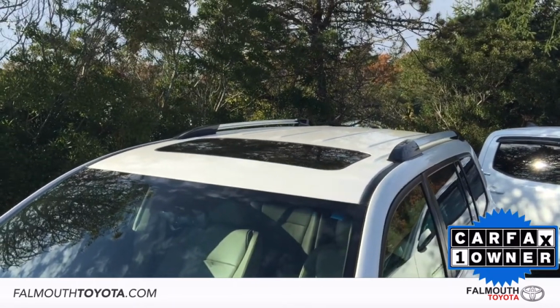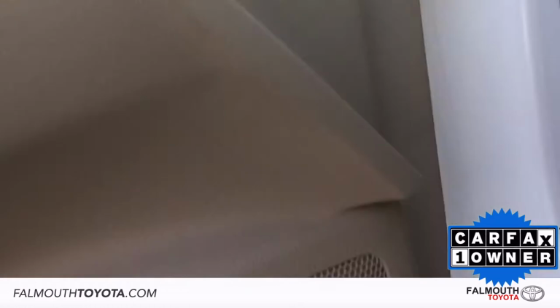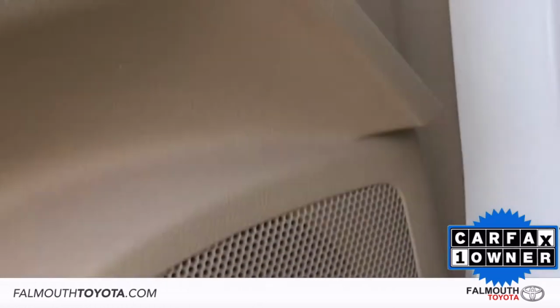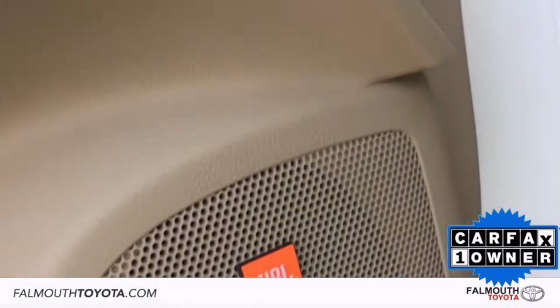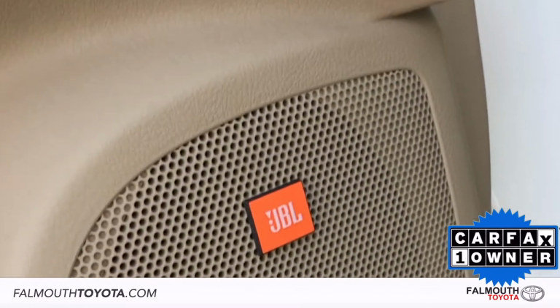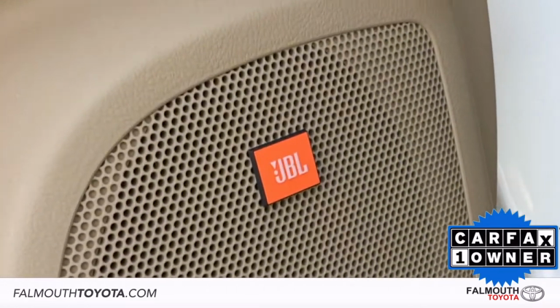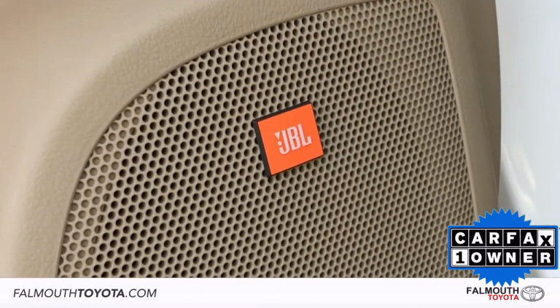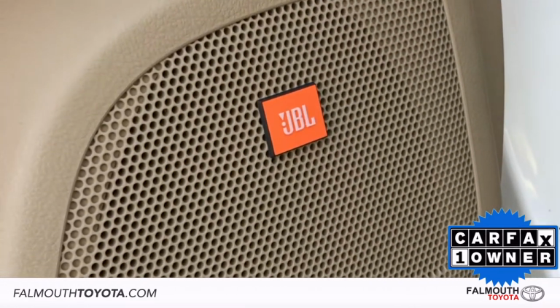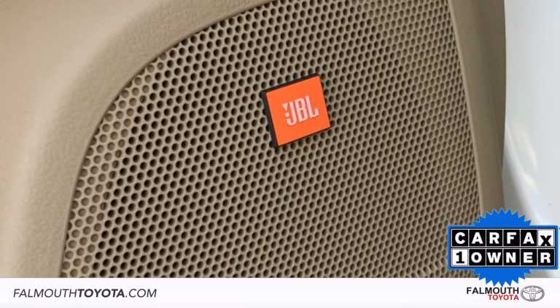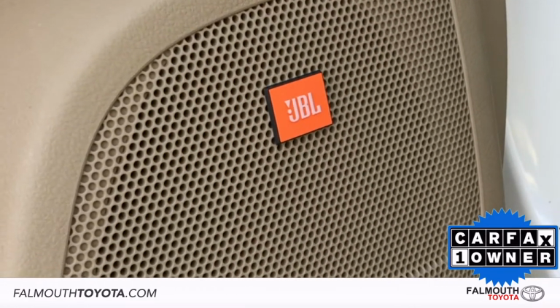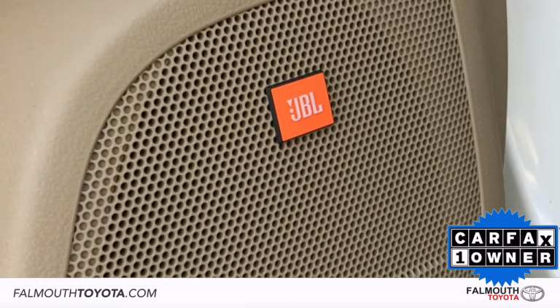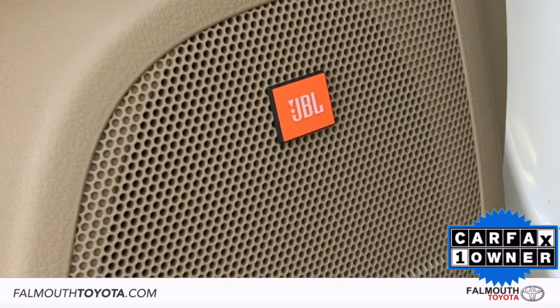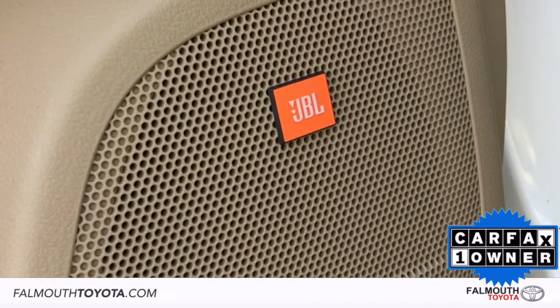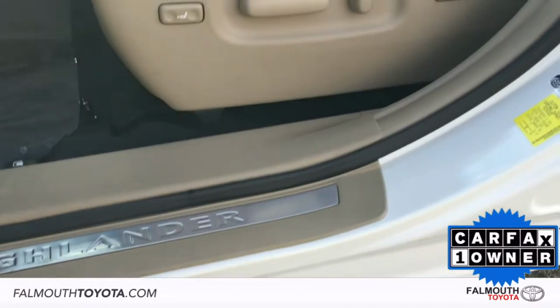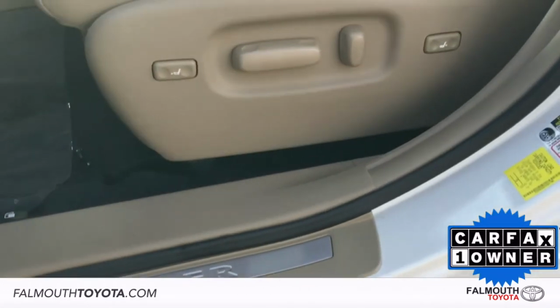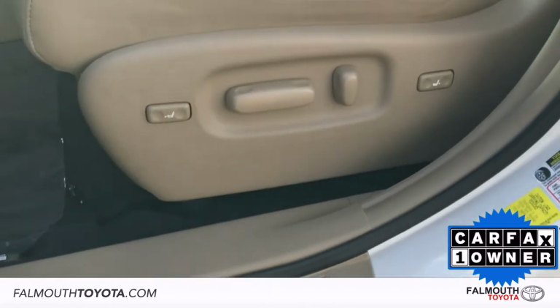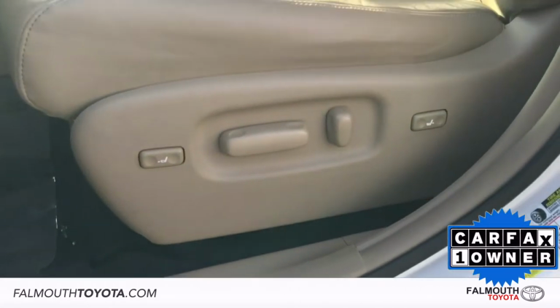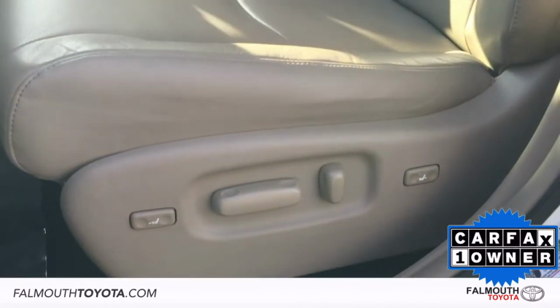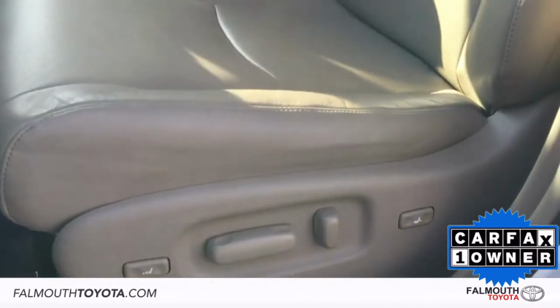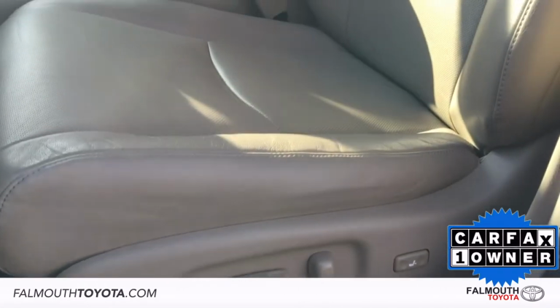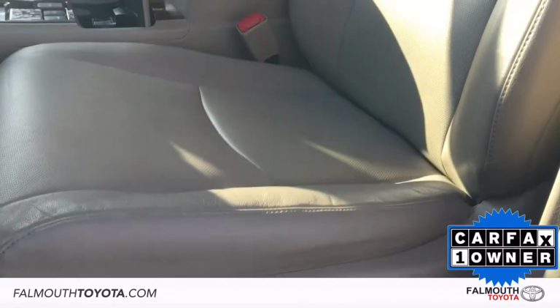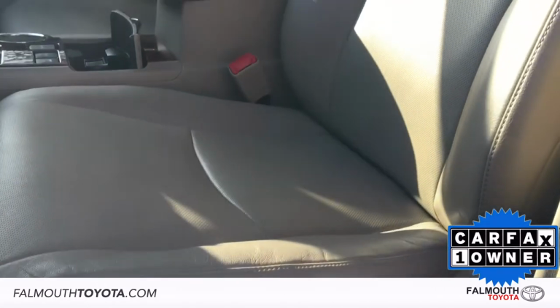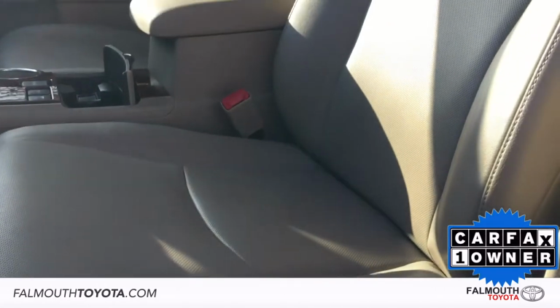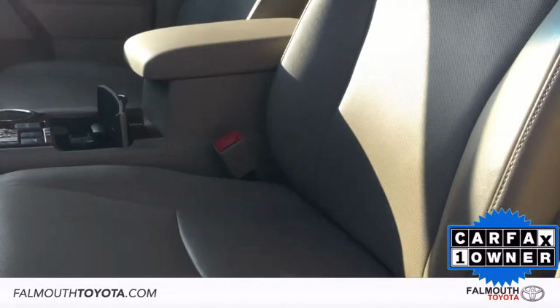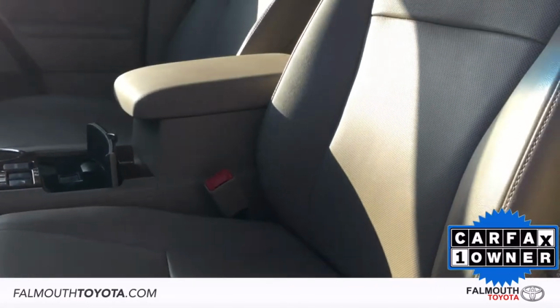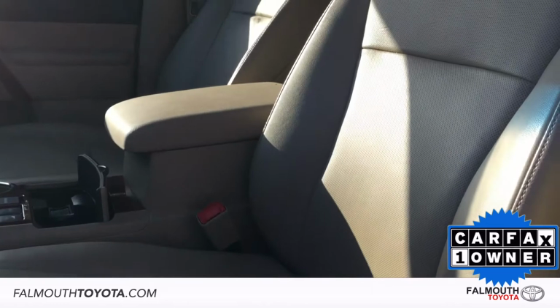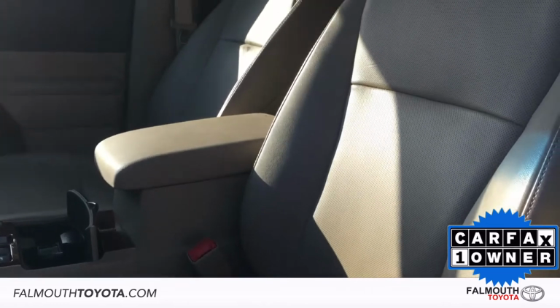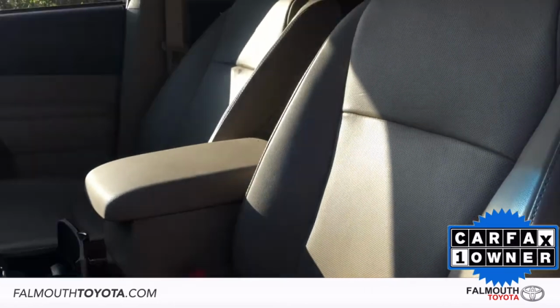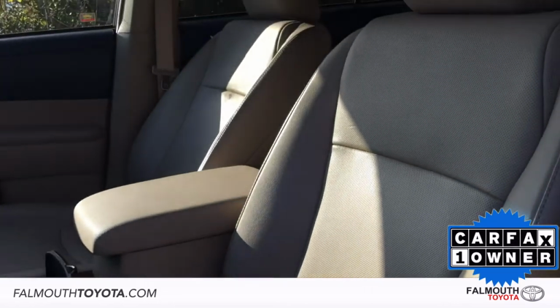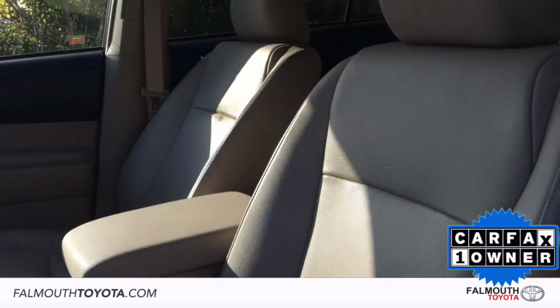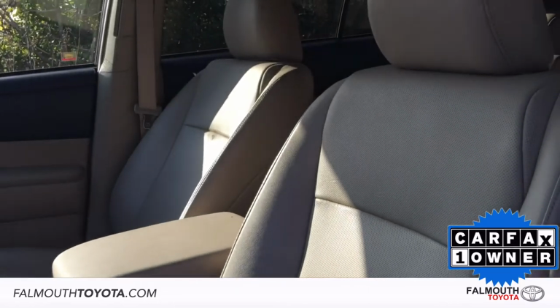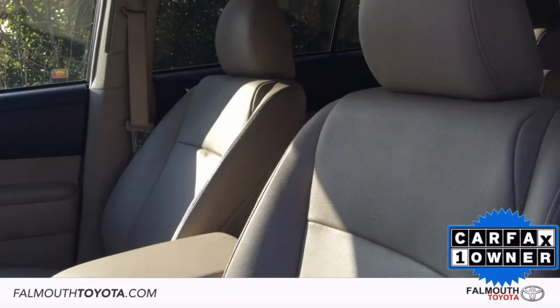The JBL sound system boosts your music experience, and the leather-heated front seats with power driver seat includes power thigh and lumbar support.